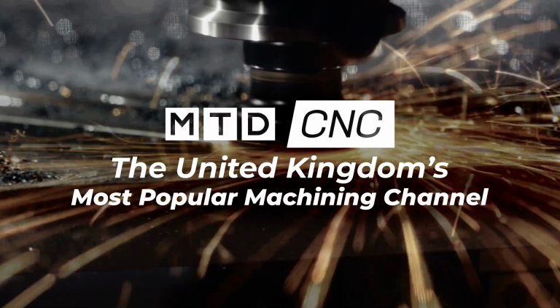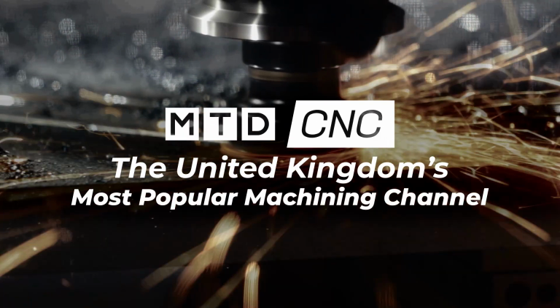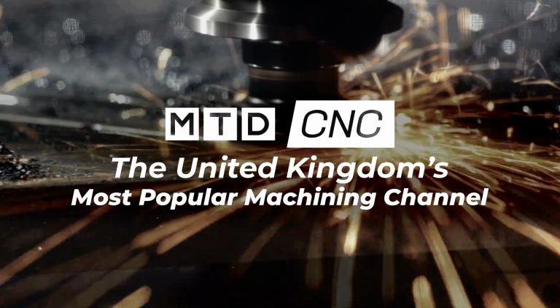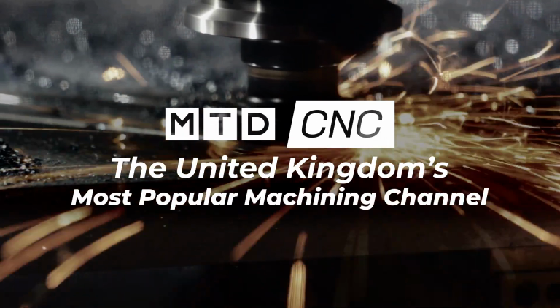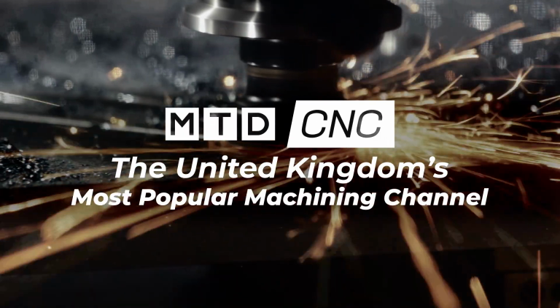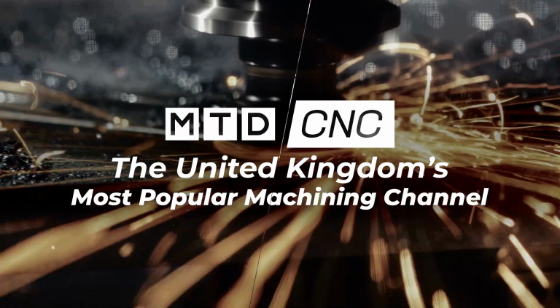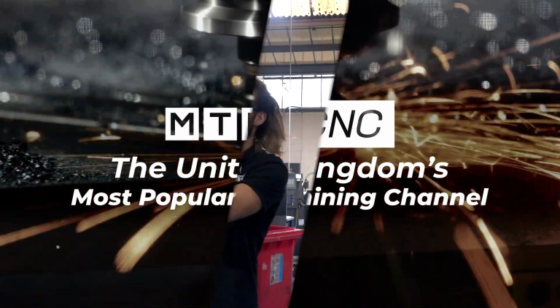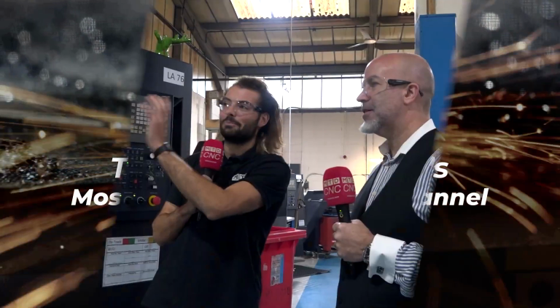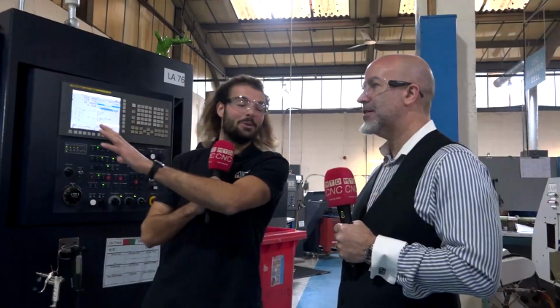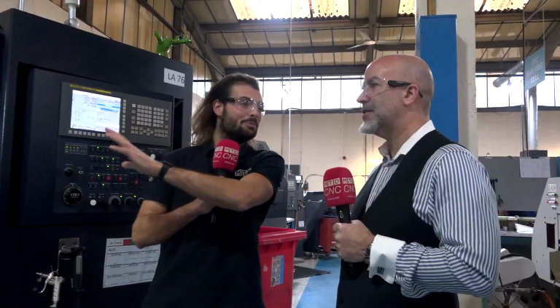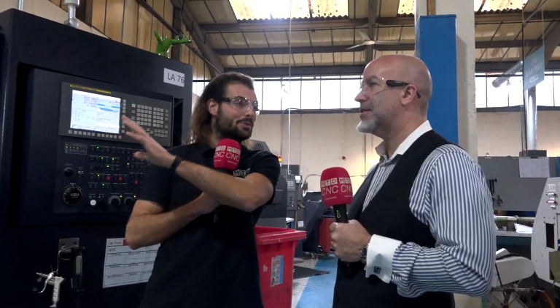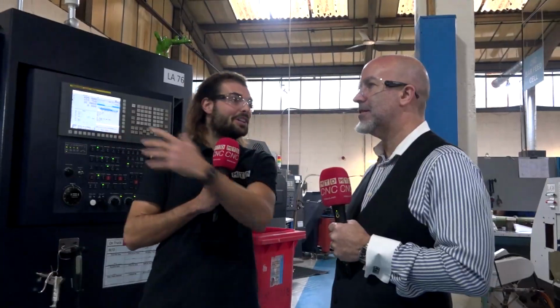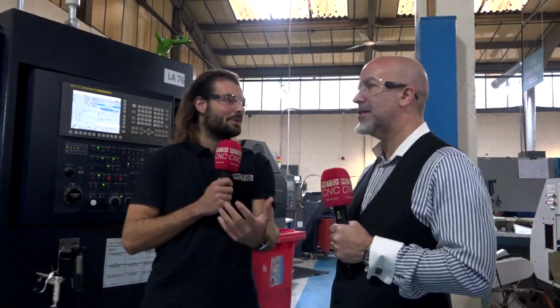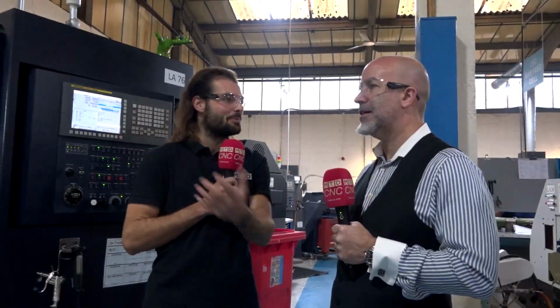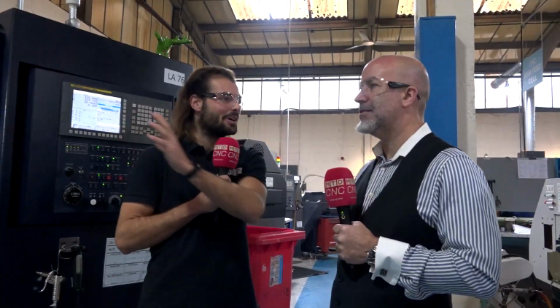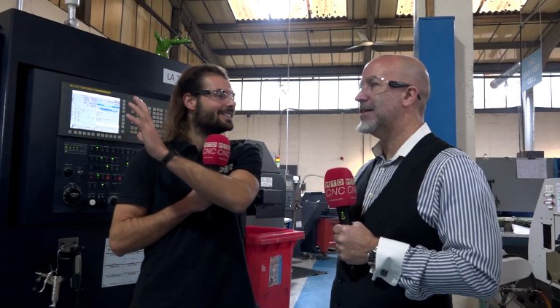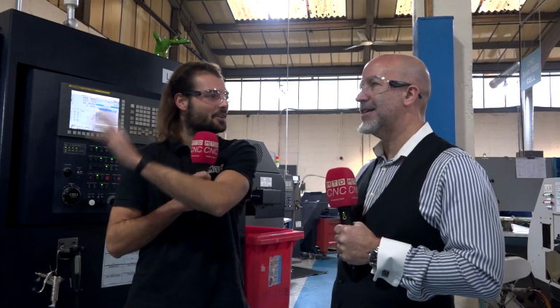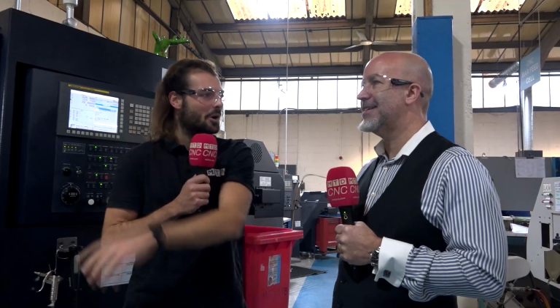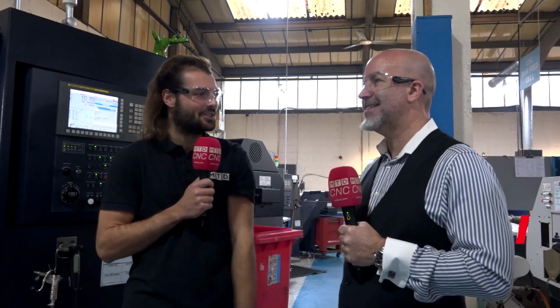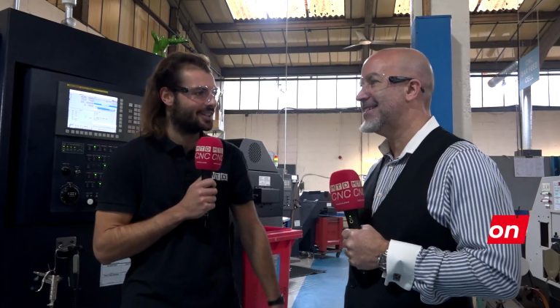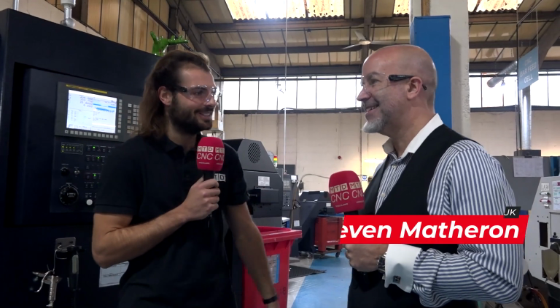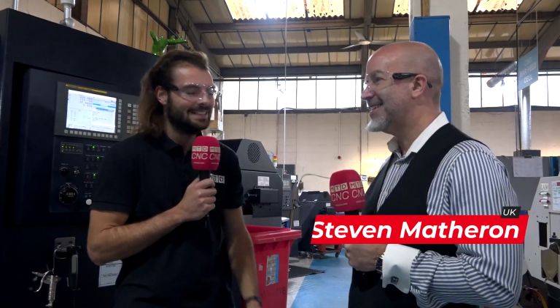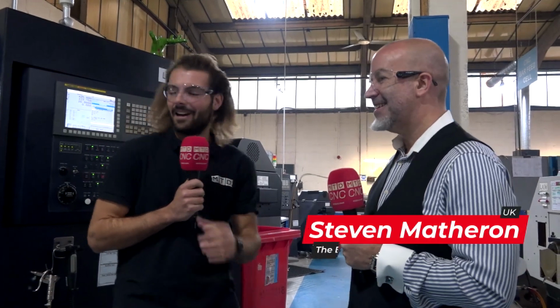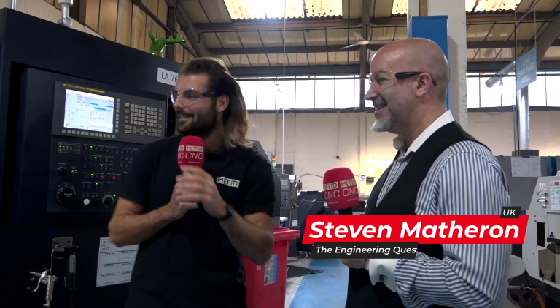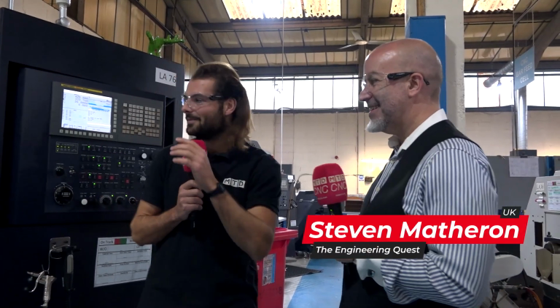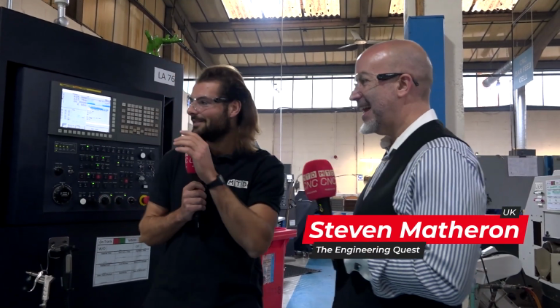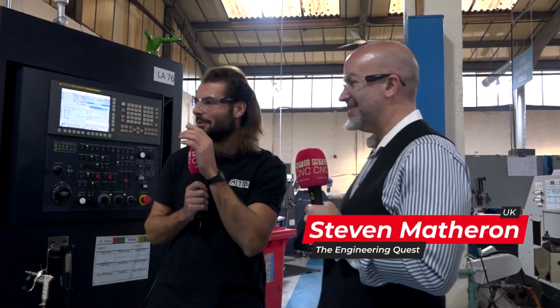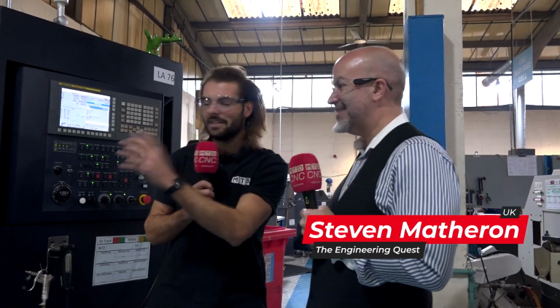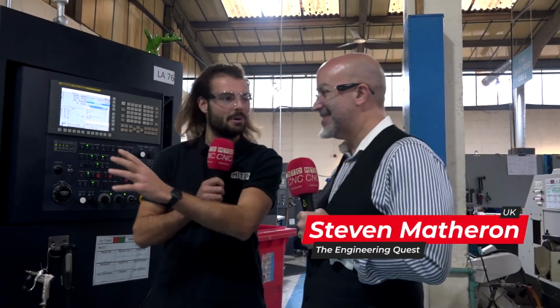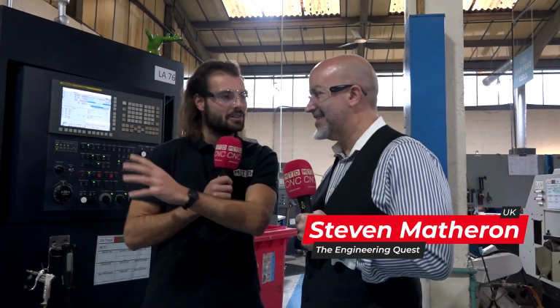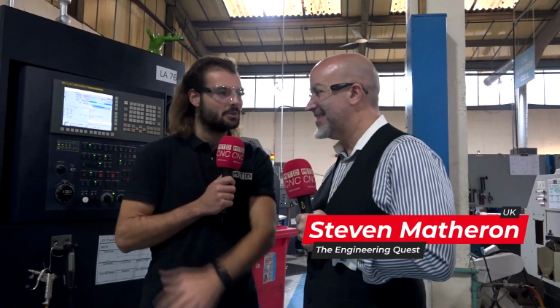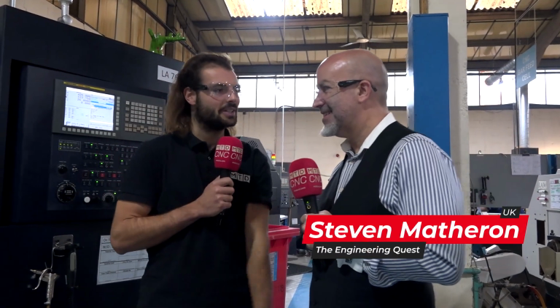Steve, we're here in front of your six-month brand-new Huachion. Why did you buy this machine?